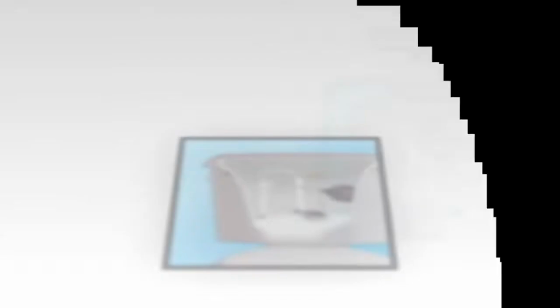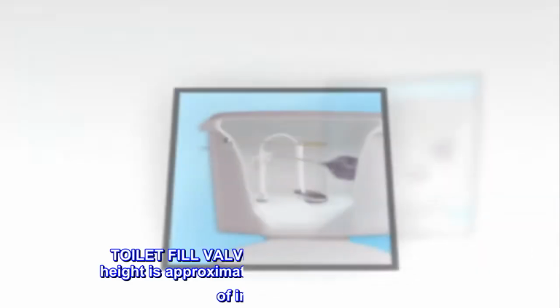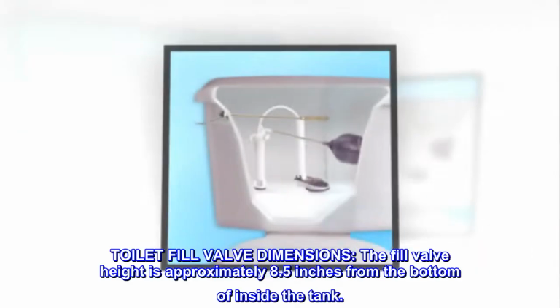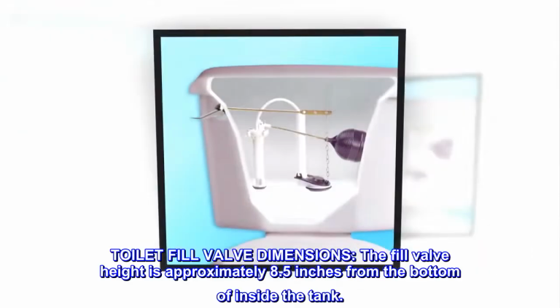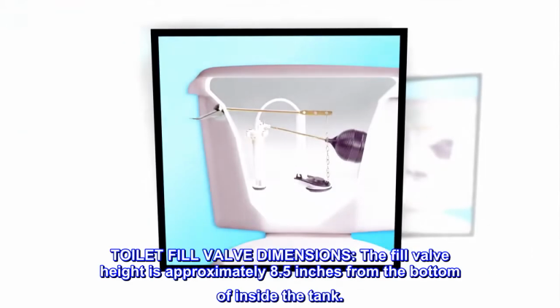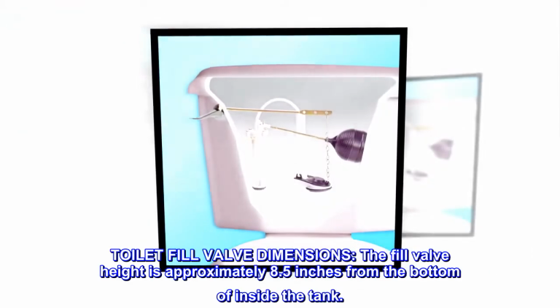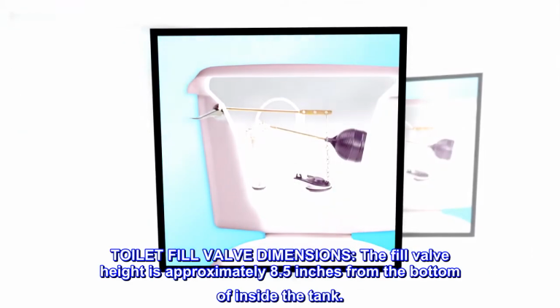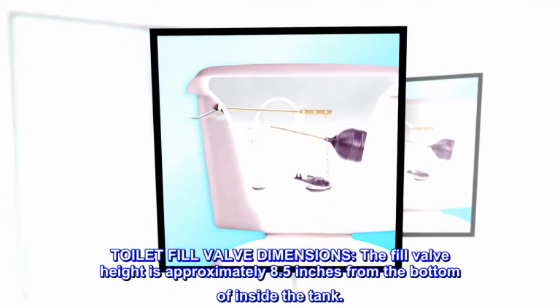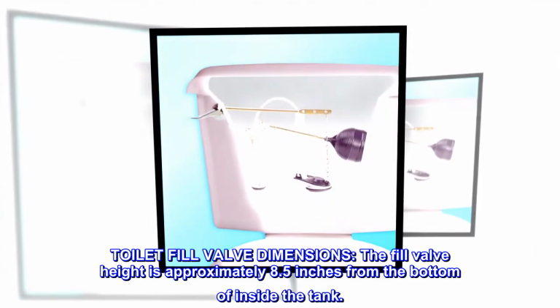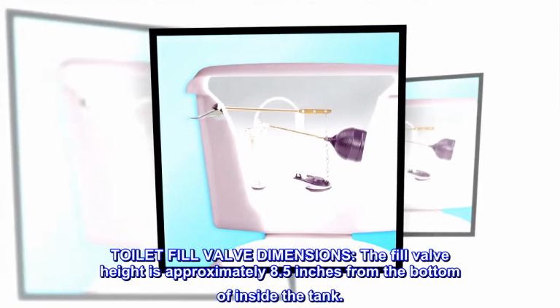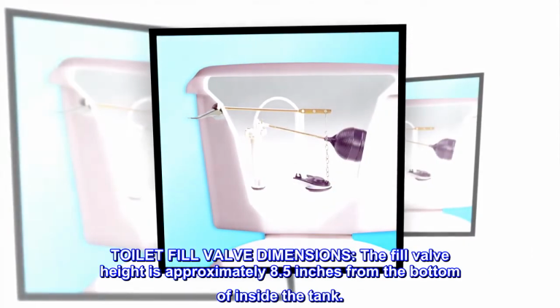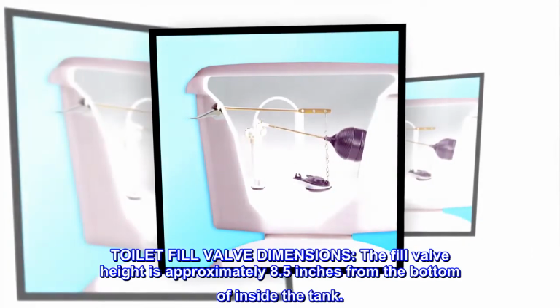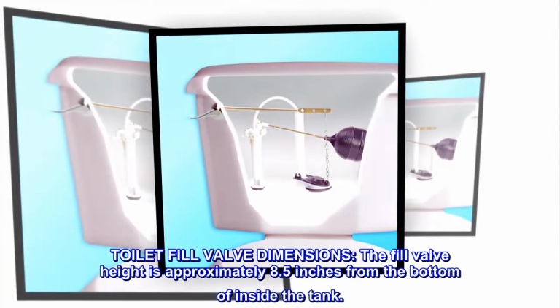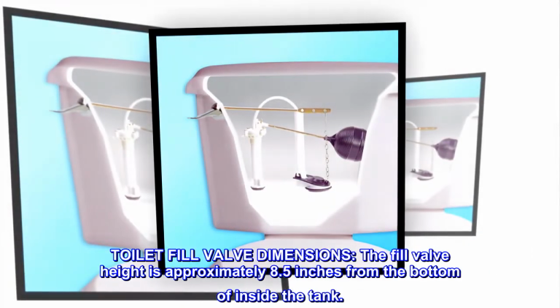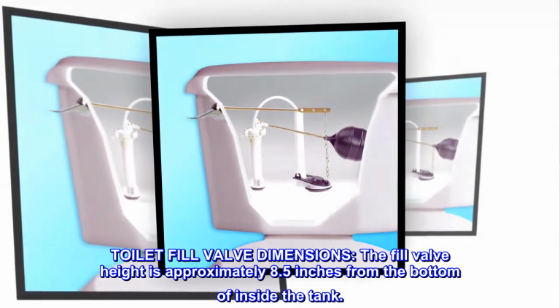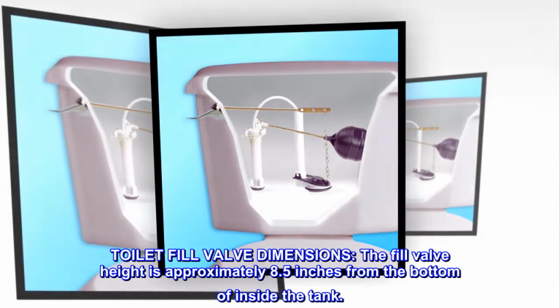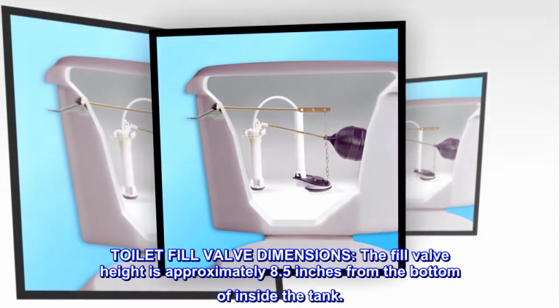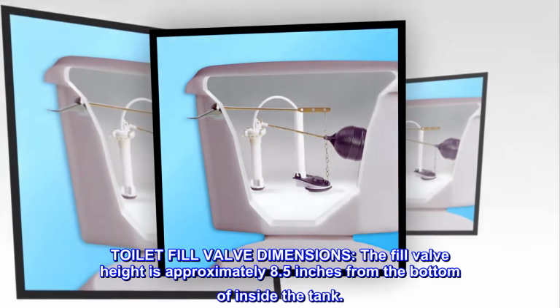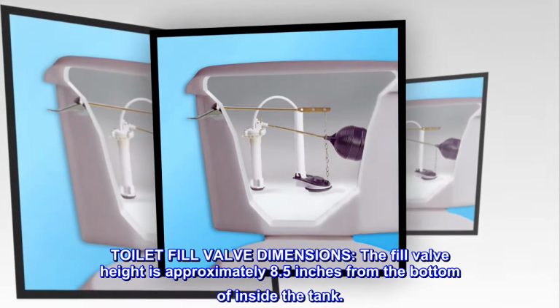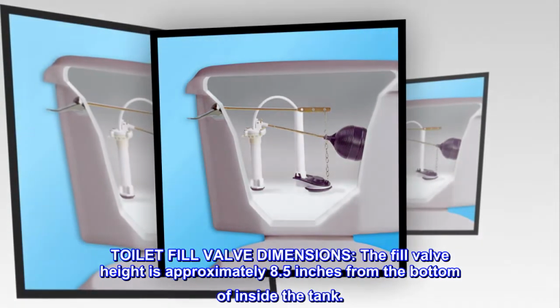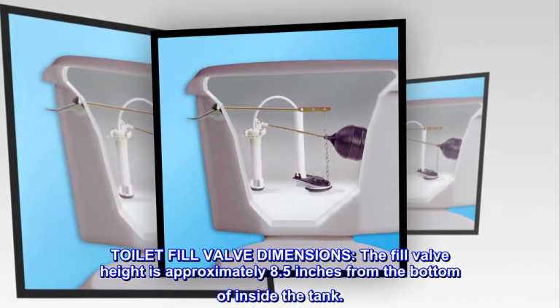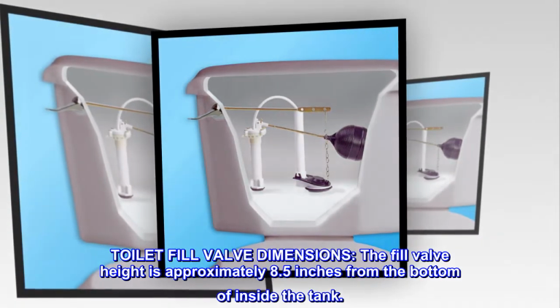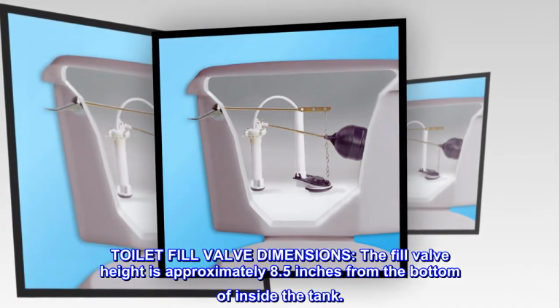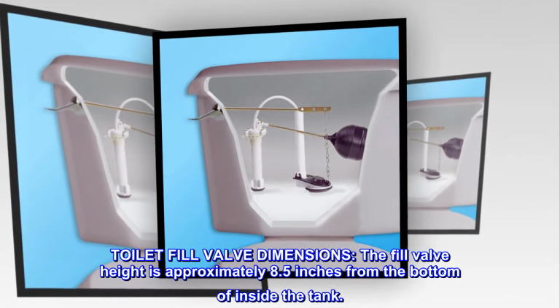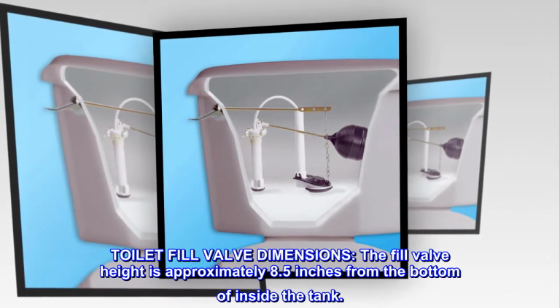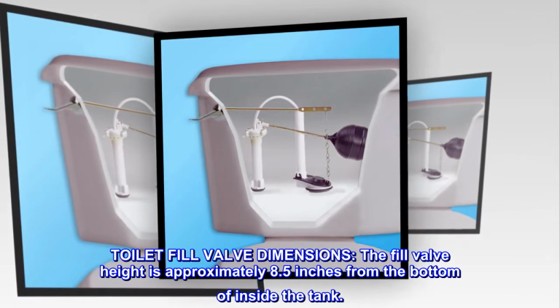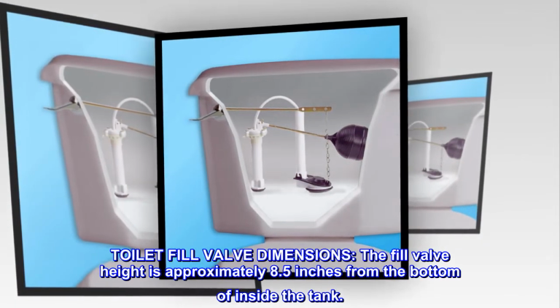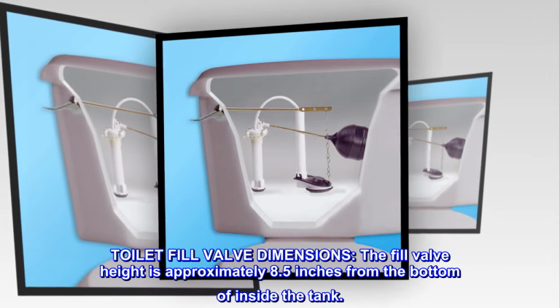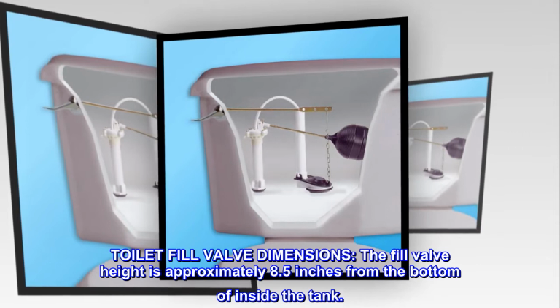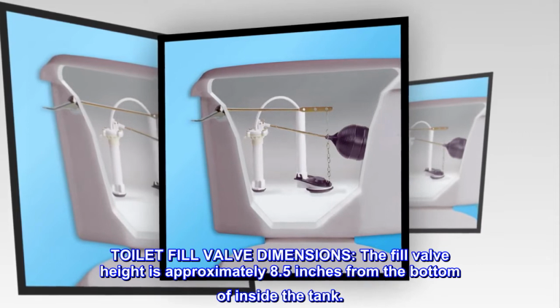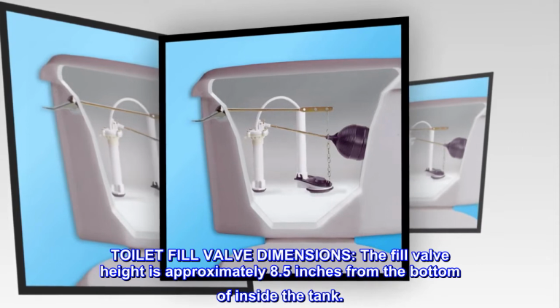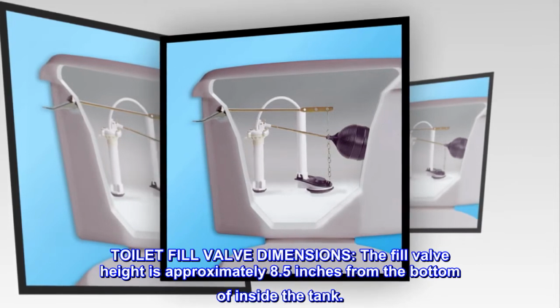Toilet Fill Valve Dimensions: The fill valve height is approximately 8.5 inches from the bottom of inside the tank.